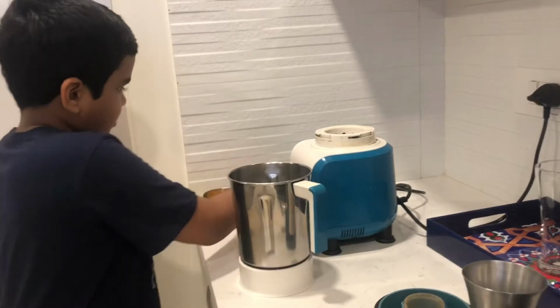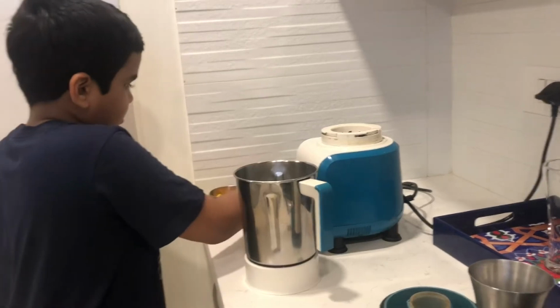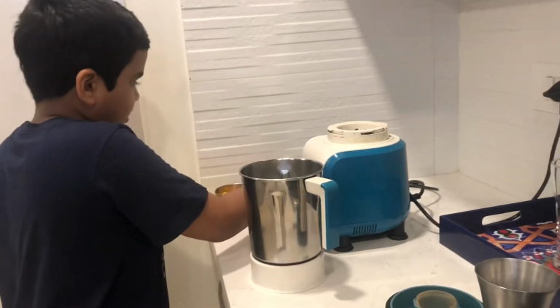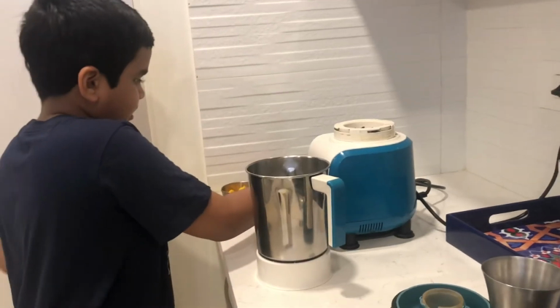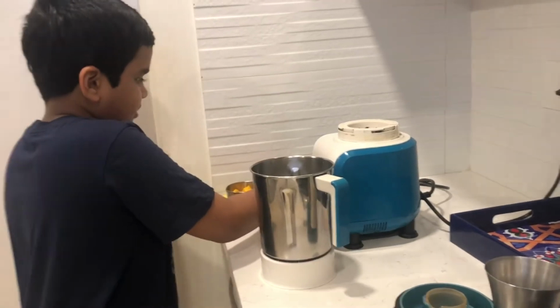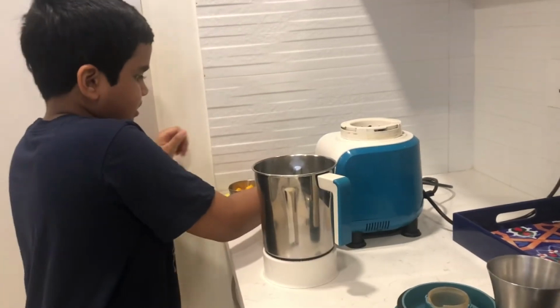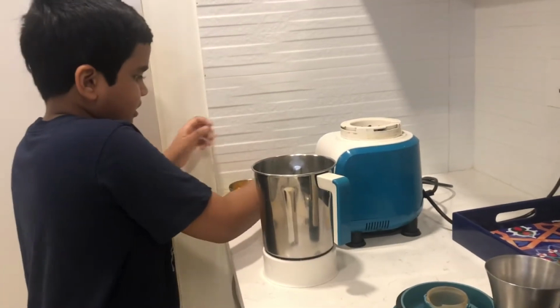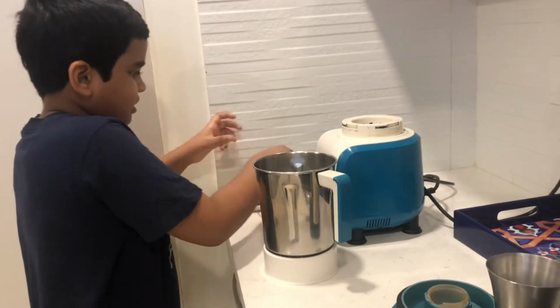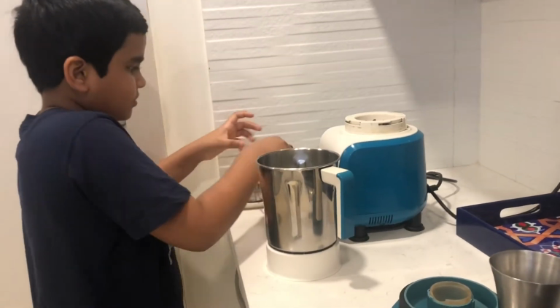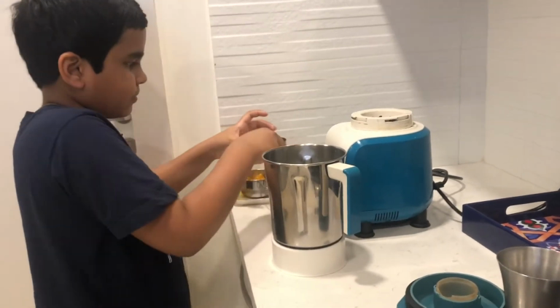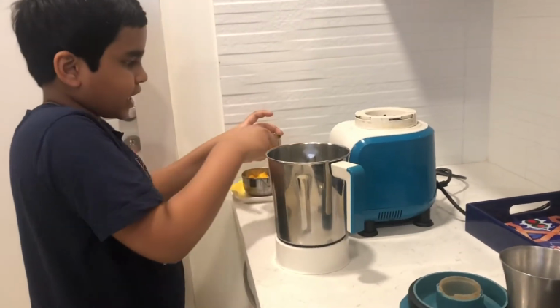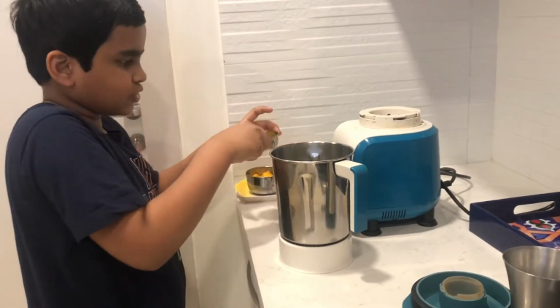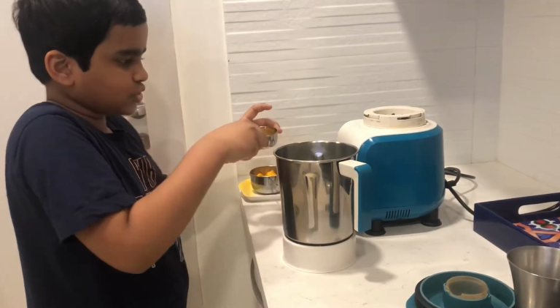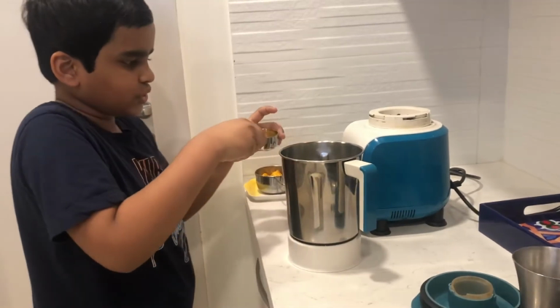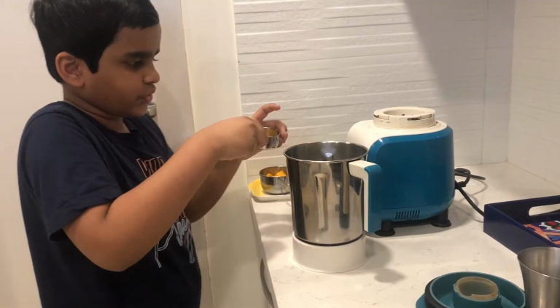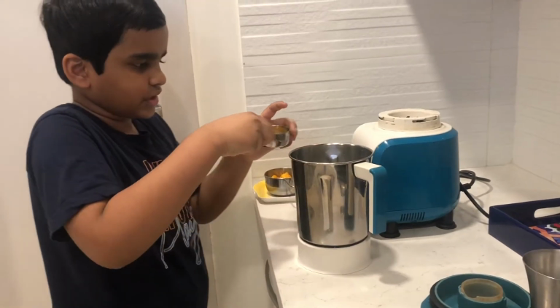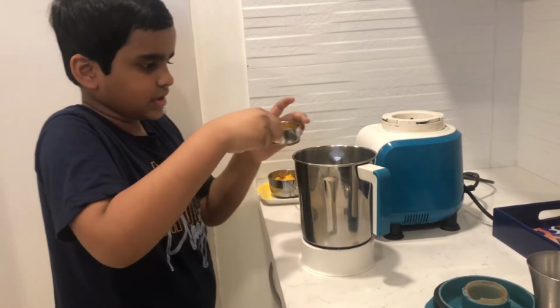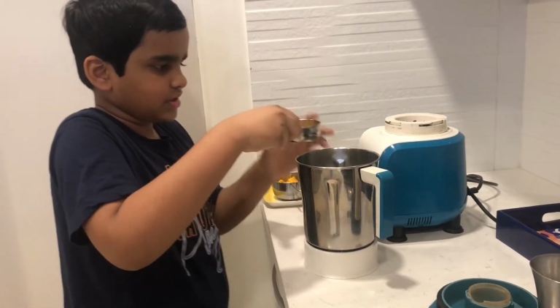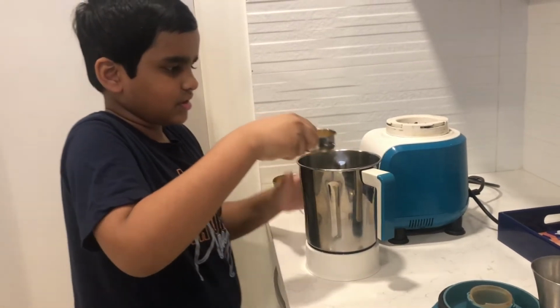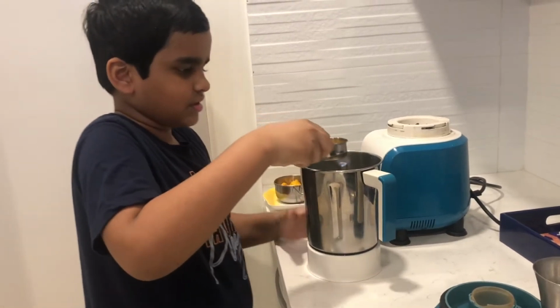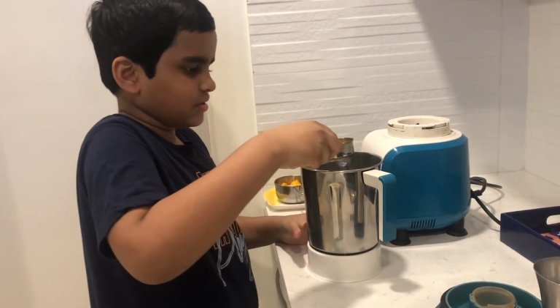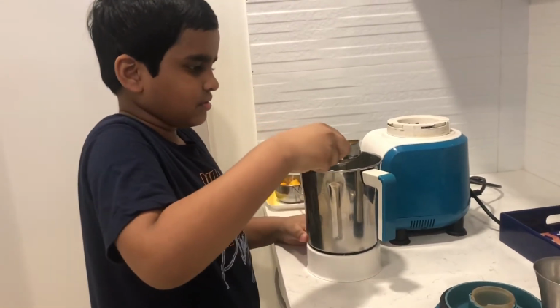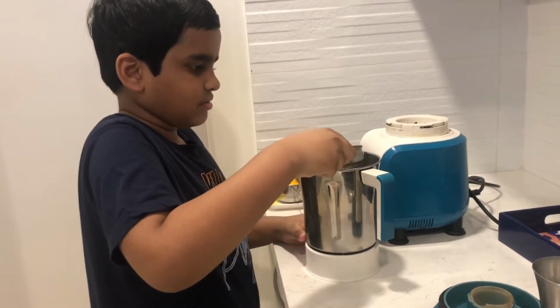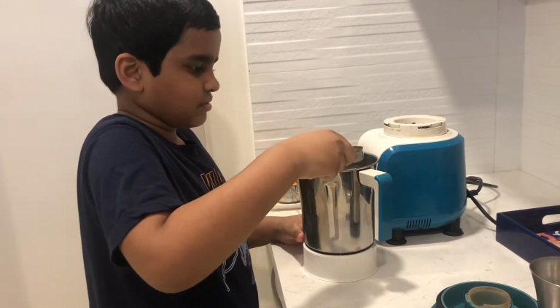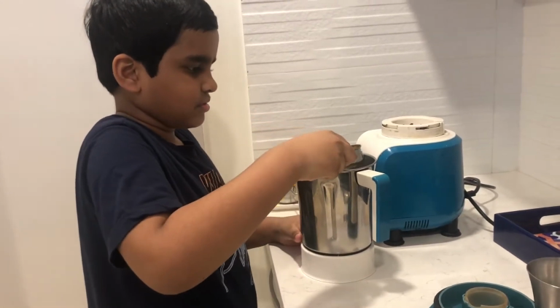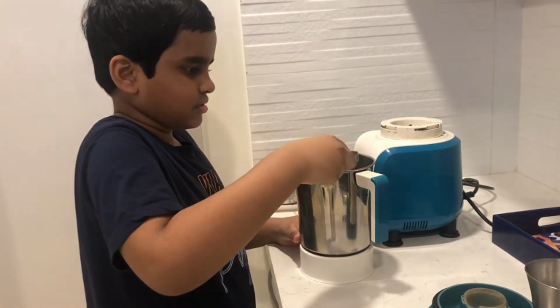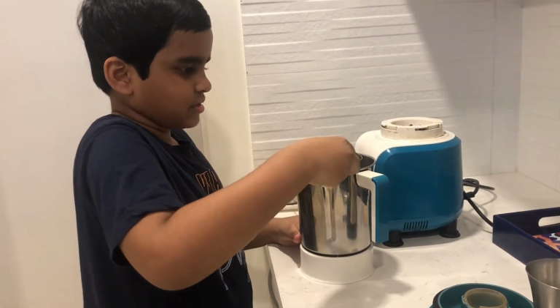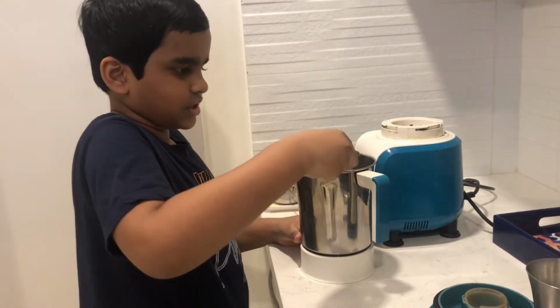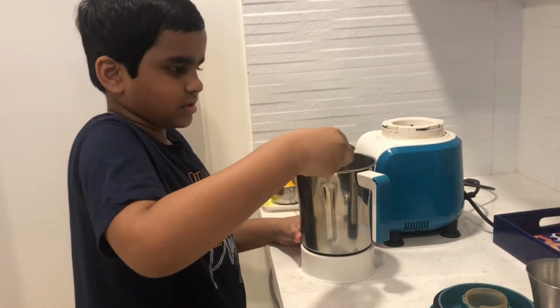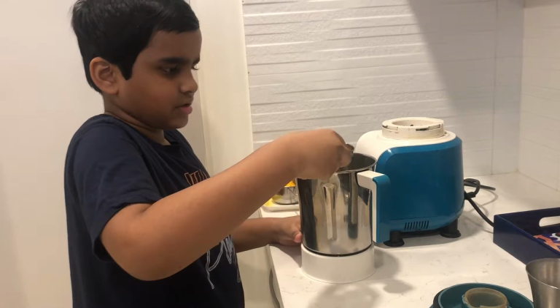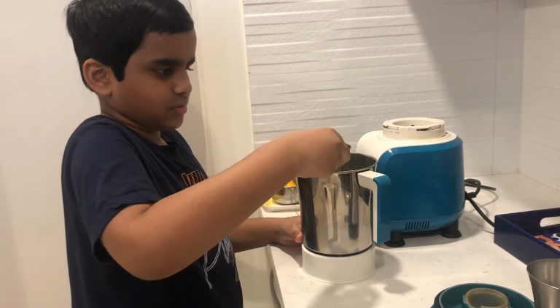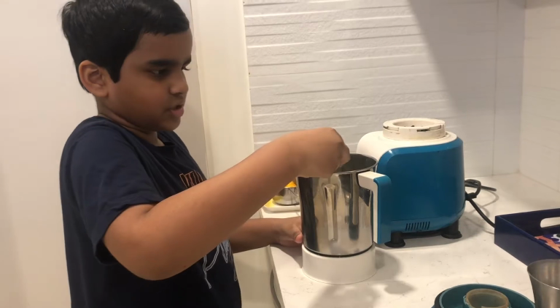Then you just need some mango juice first, like this much.